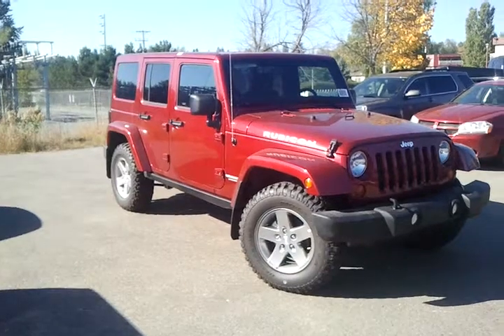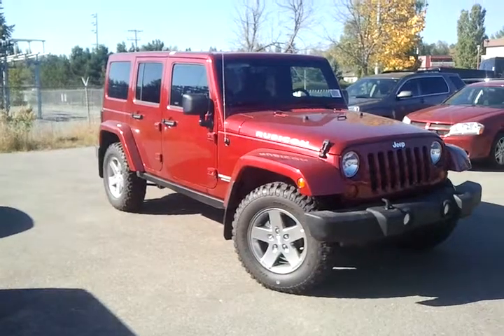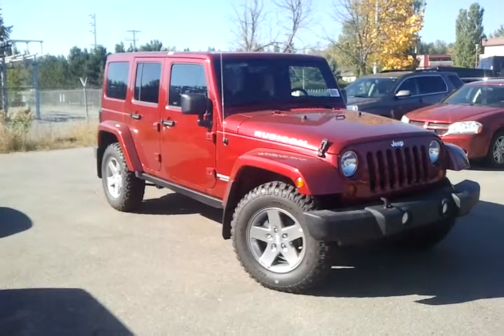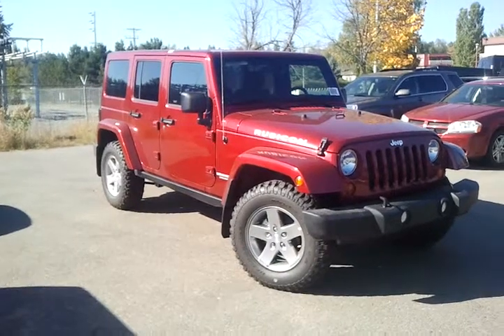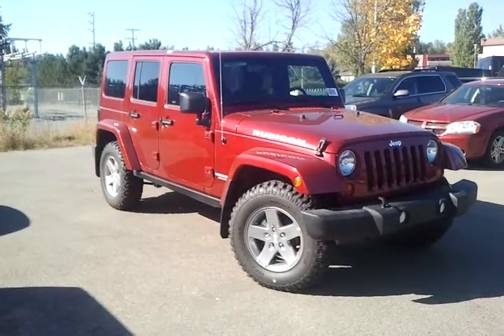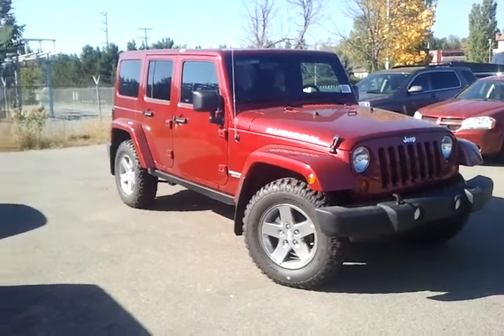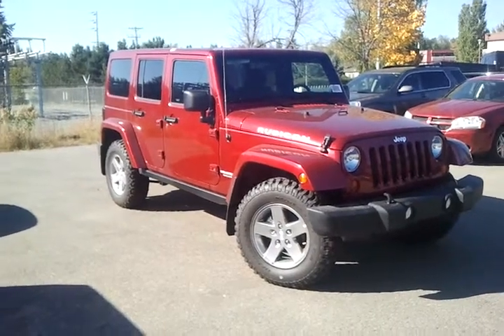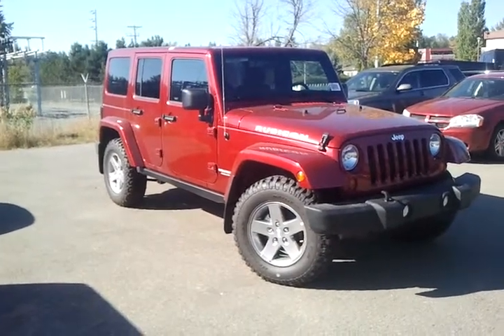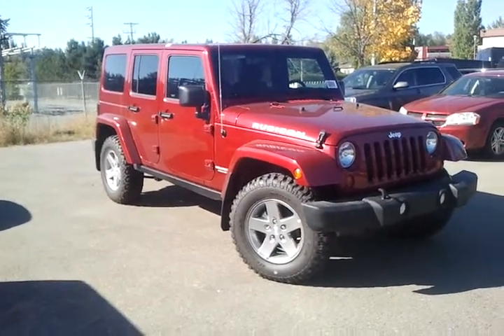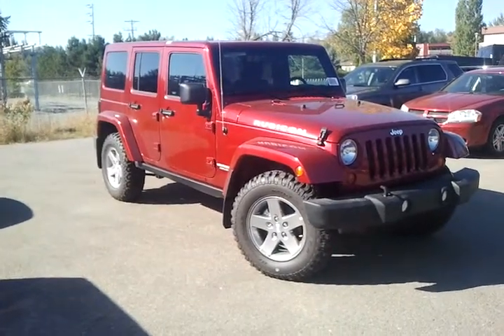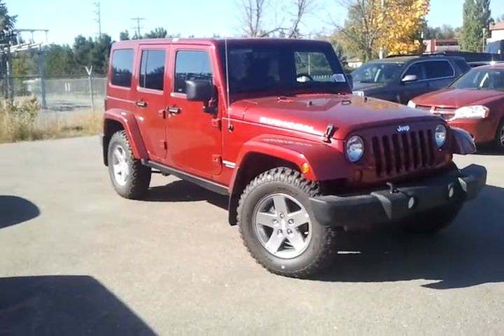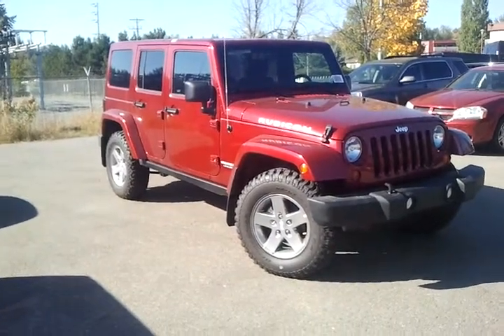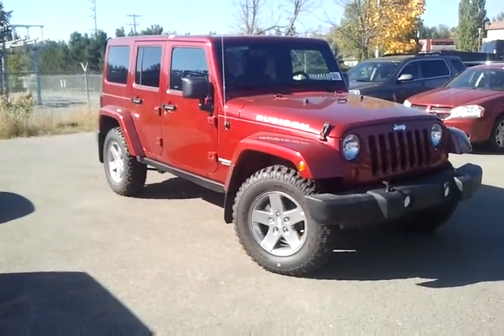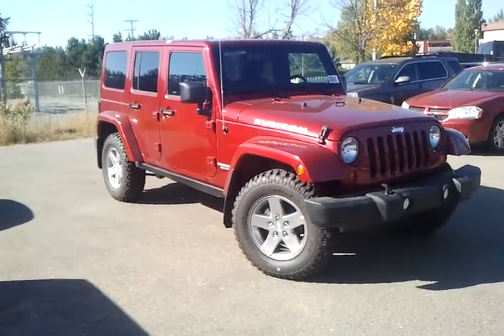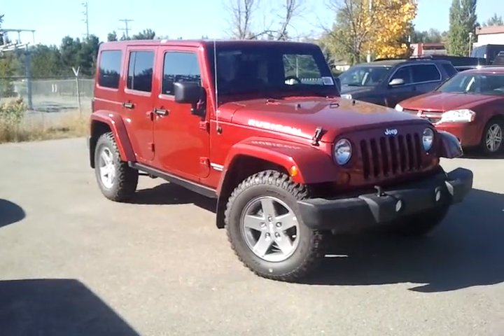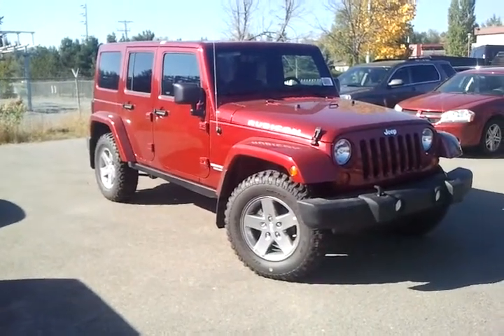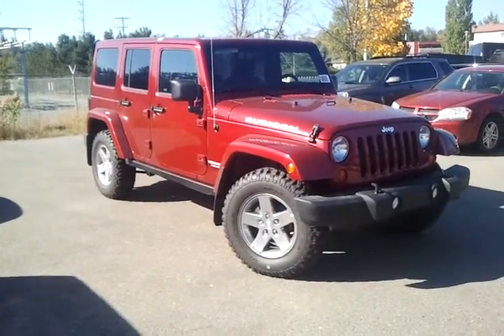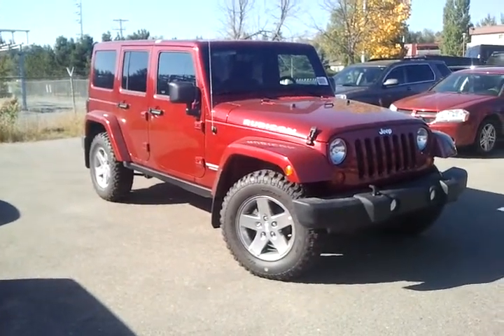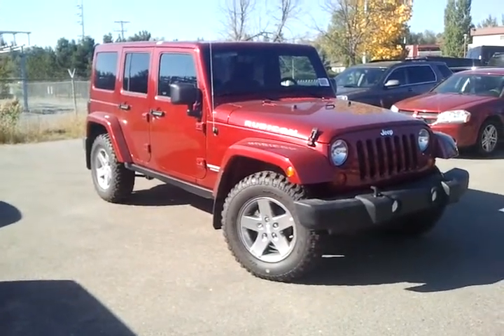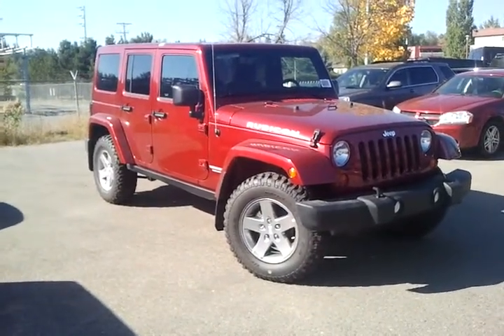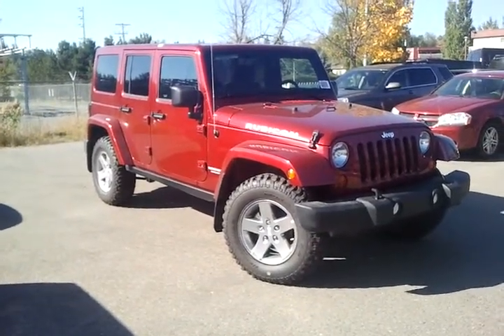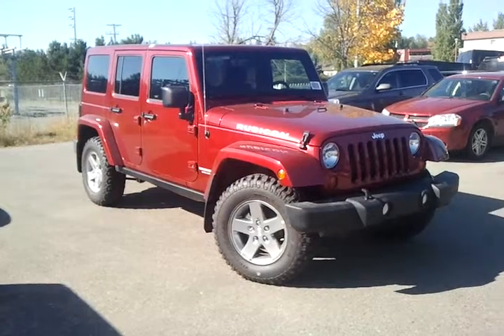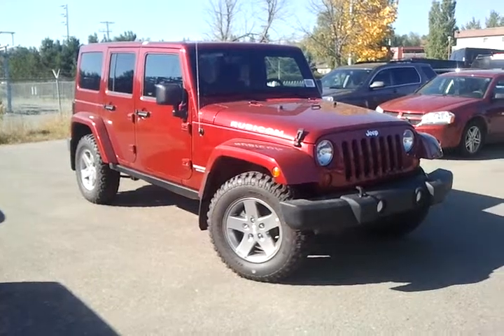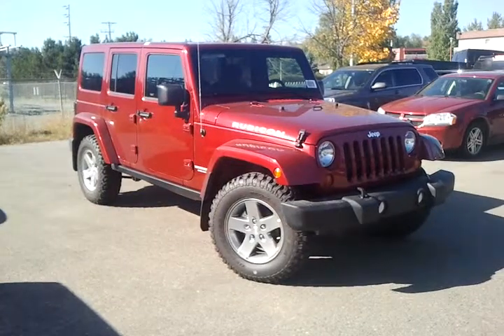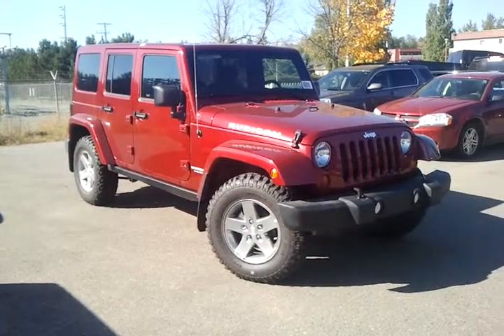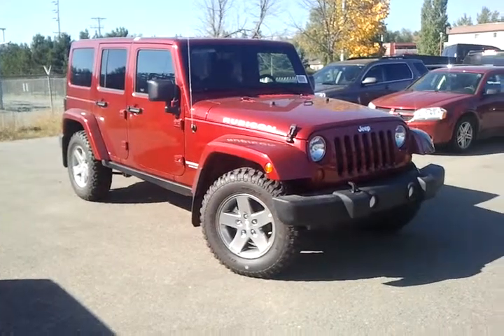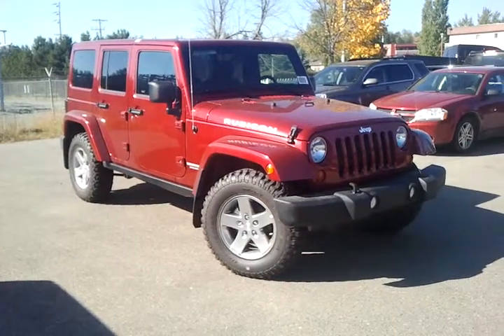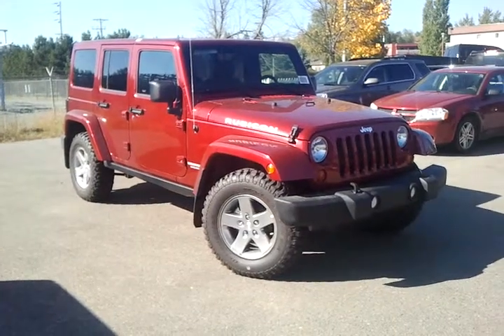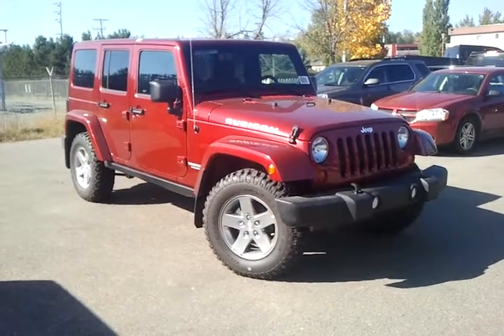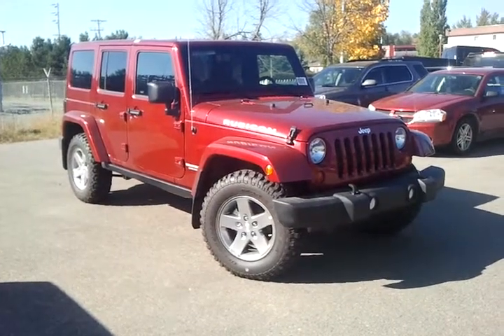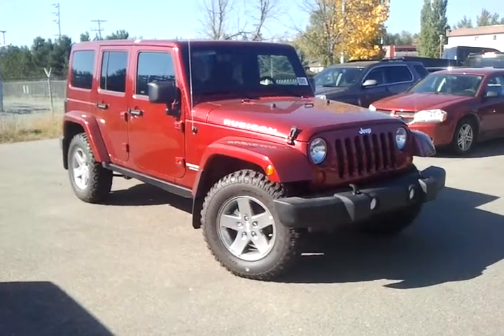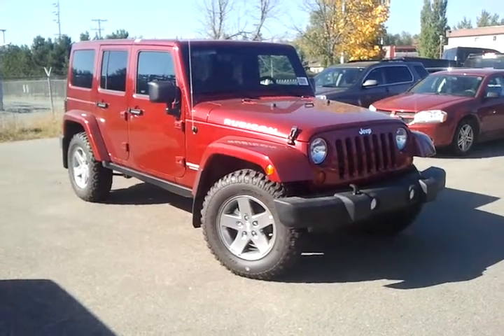Hey there Stefan, it's Mike Cassie here from Northland Dodge. Wanted to briefly go over the 2012 Jeep Rubicon I have ready to go here for you.